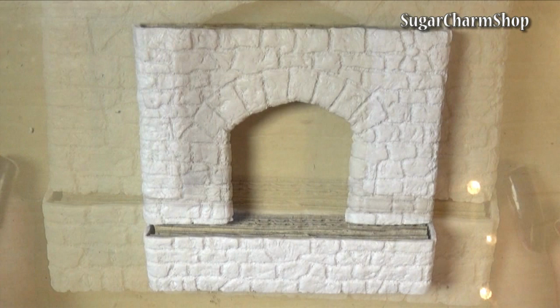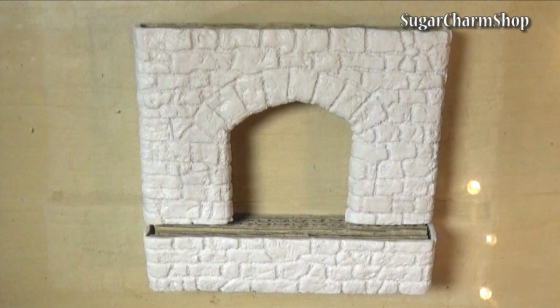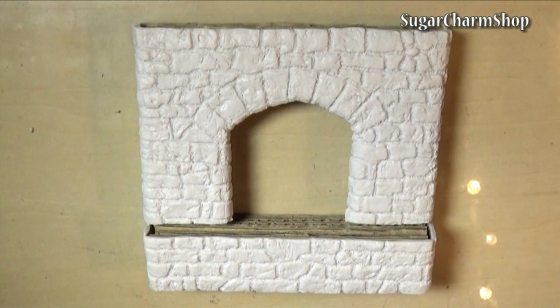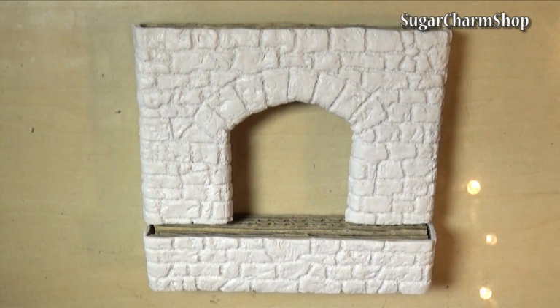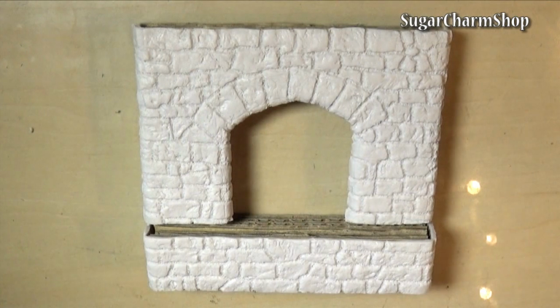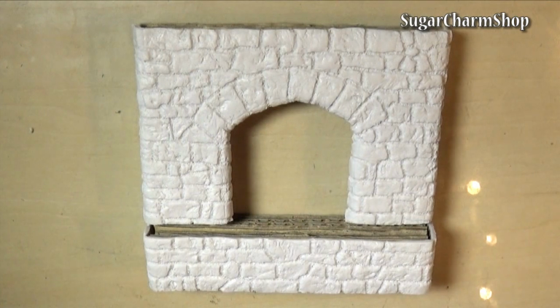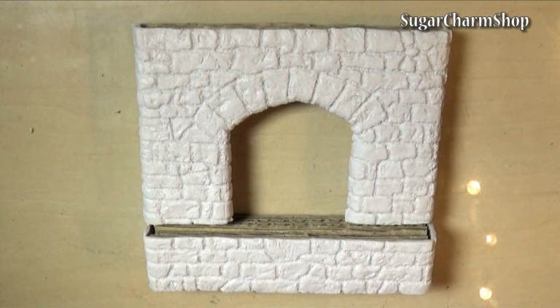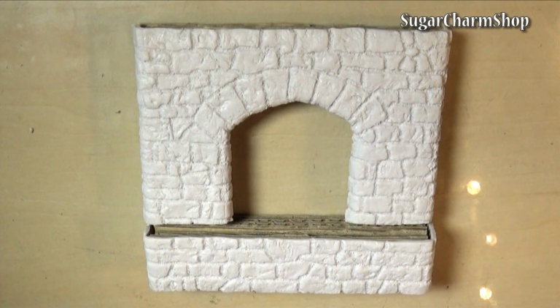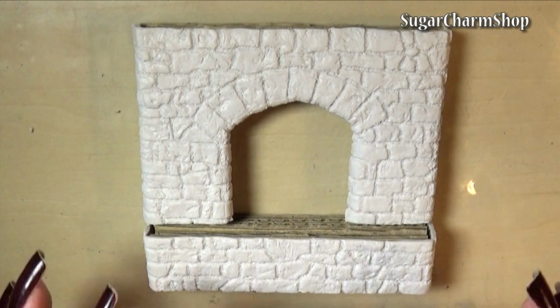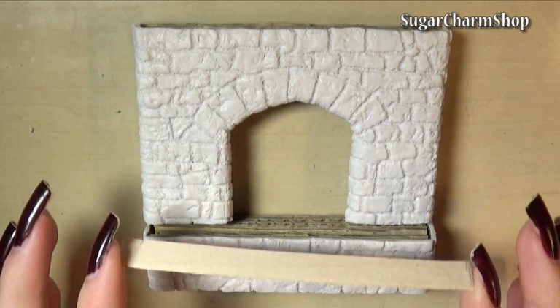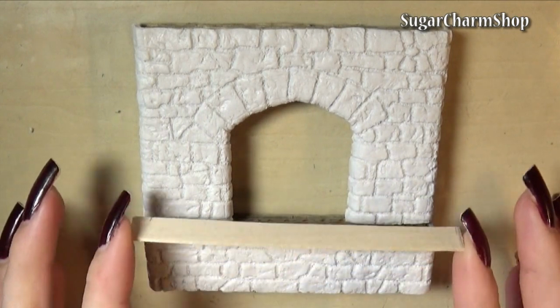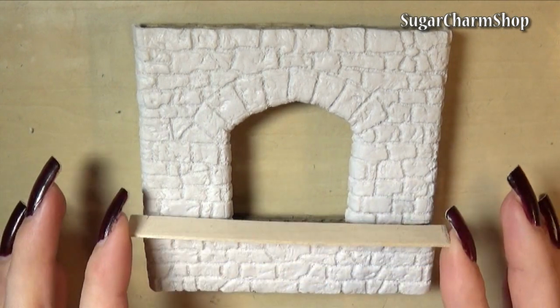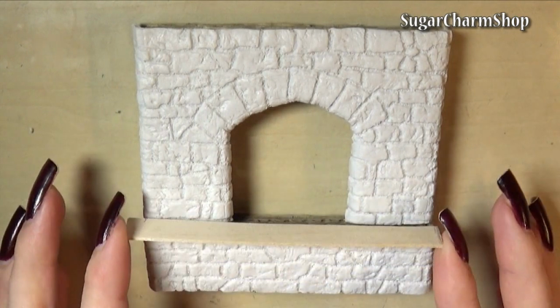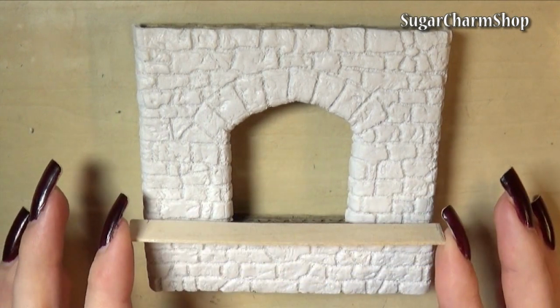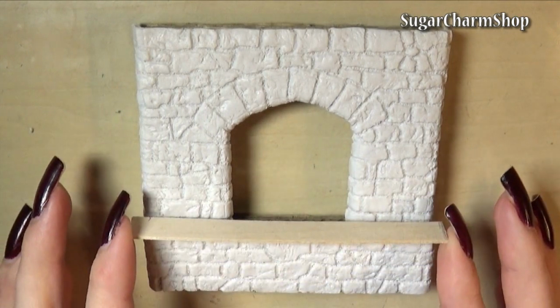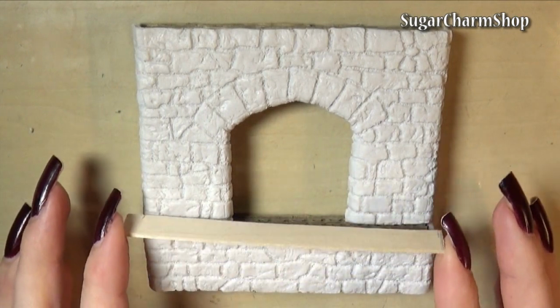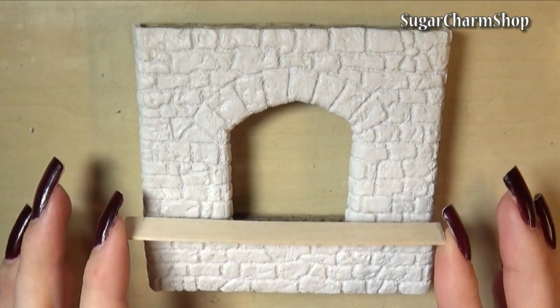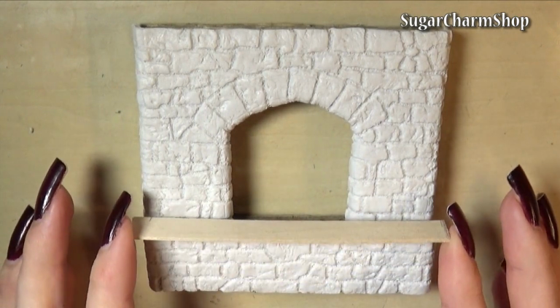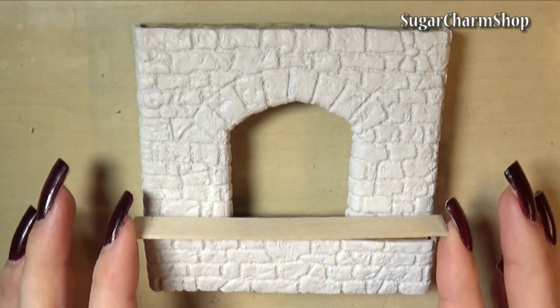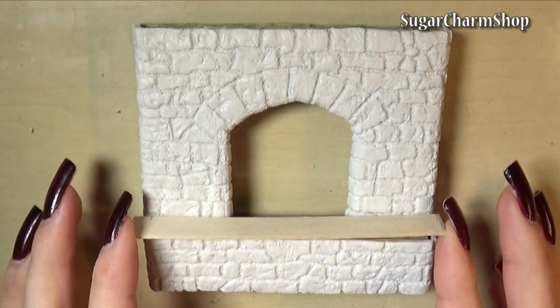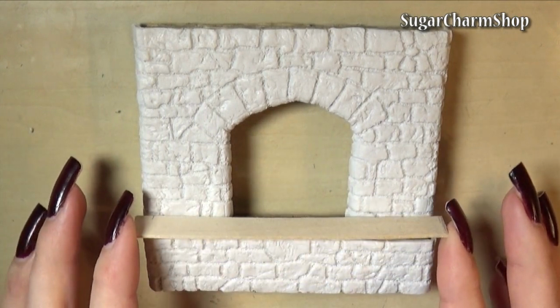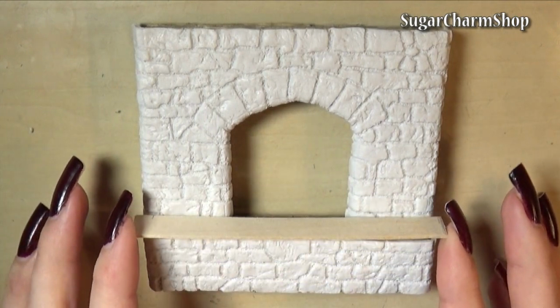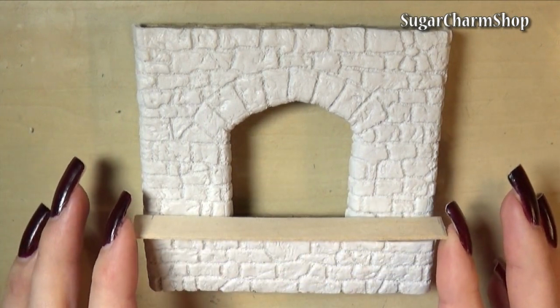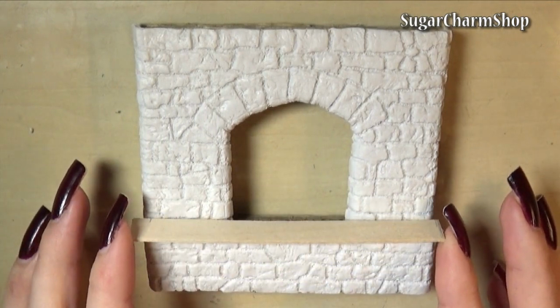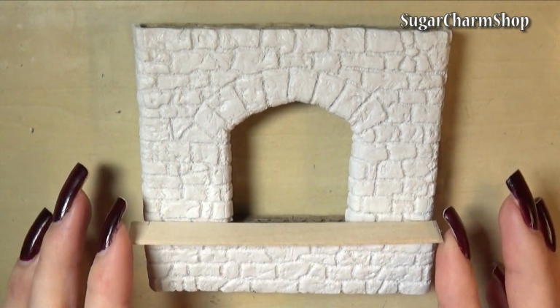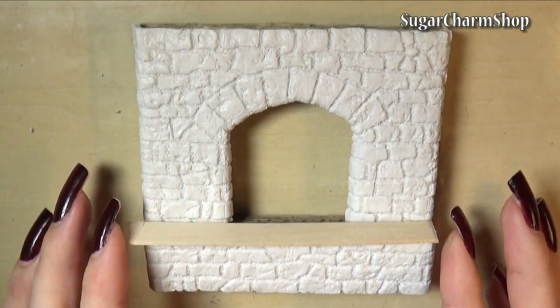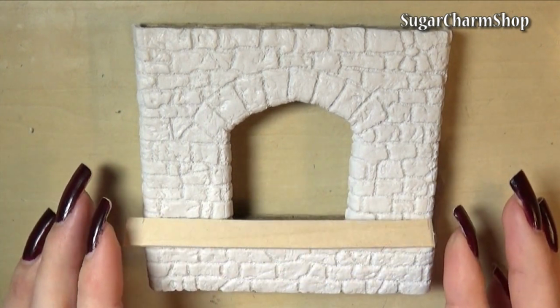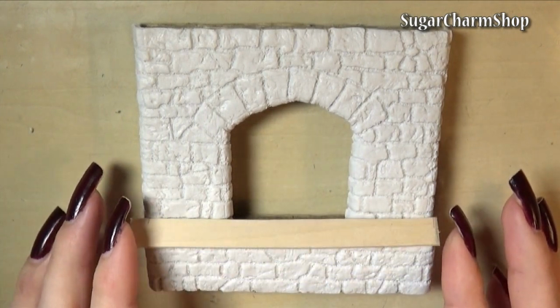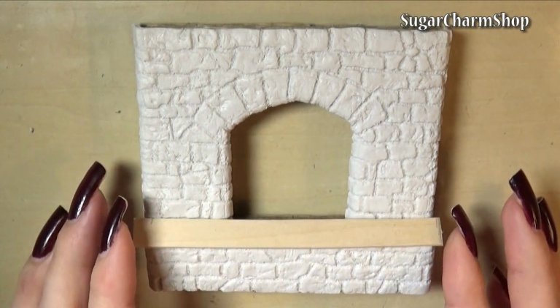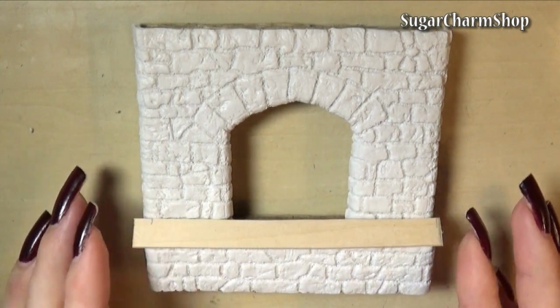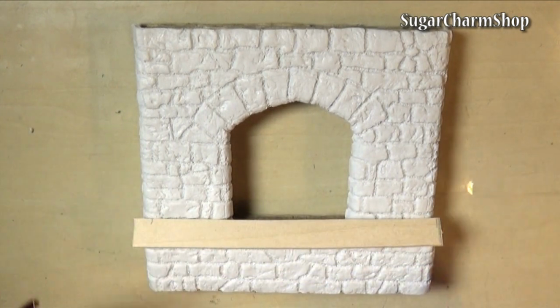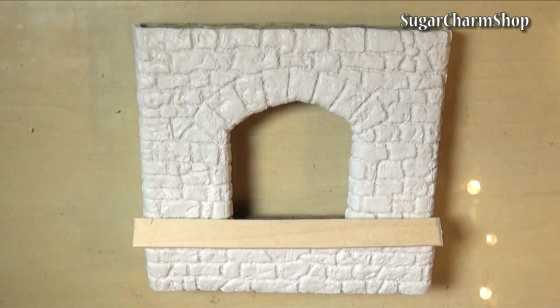I then prepared the shelves. I made mine from a piece of wood, but you can also use cardboard or polymer clay.